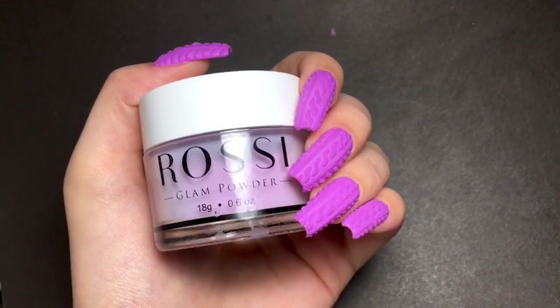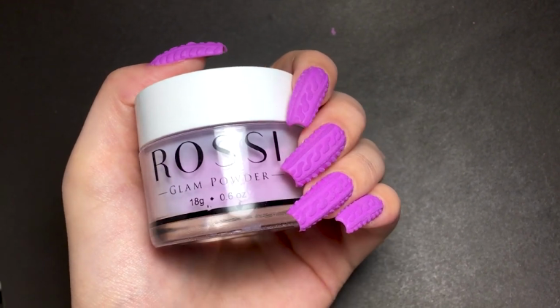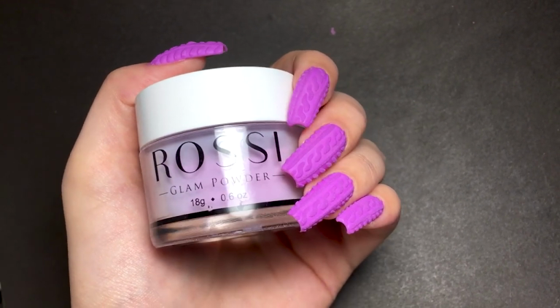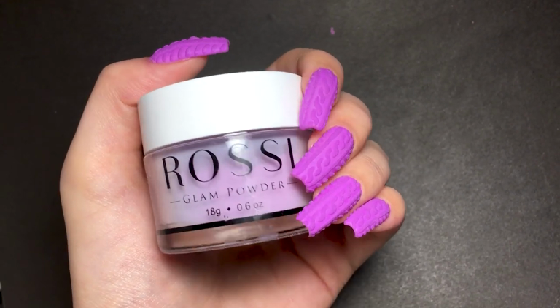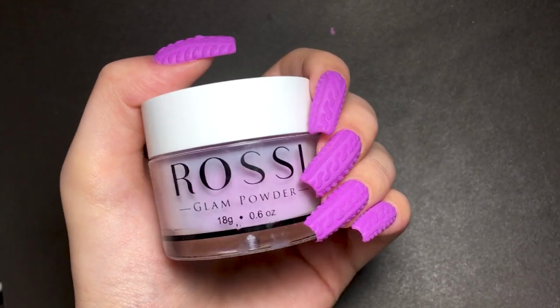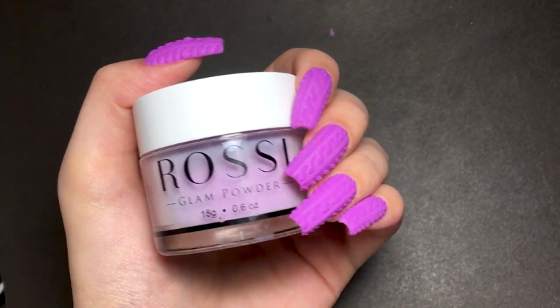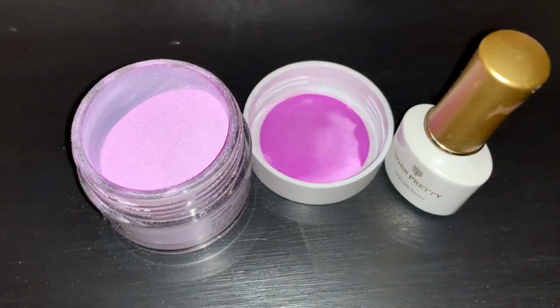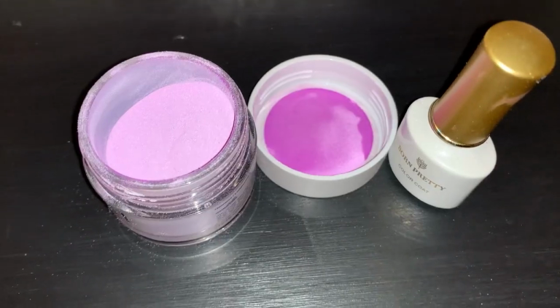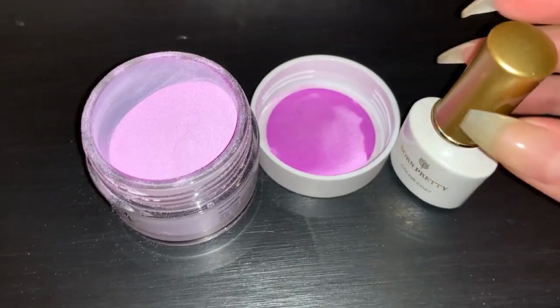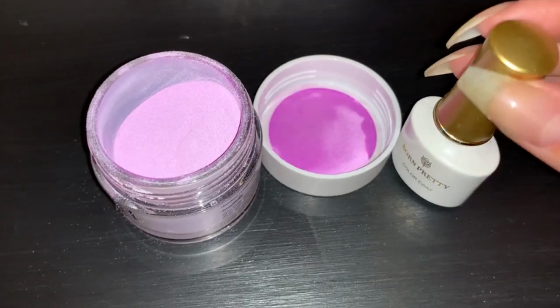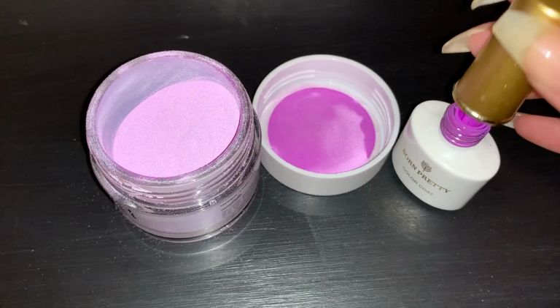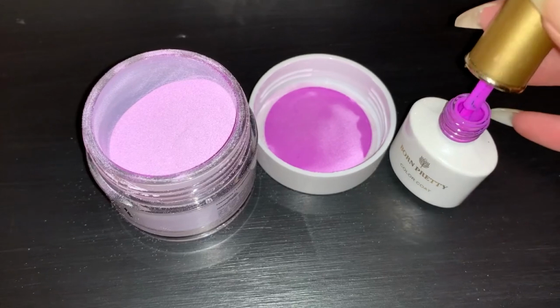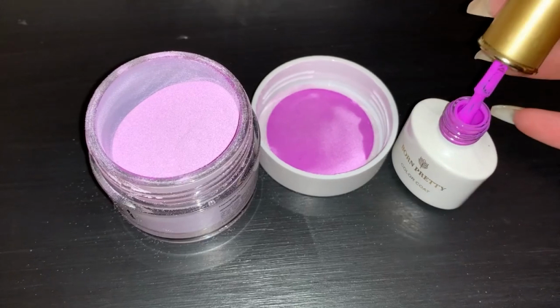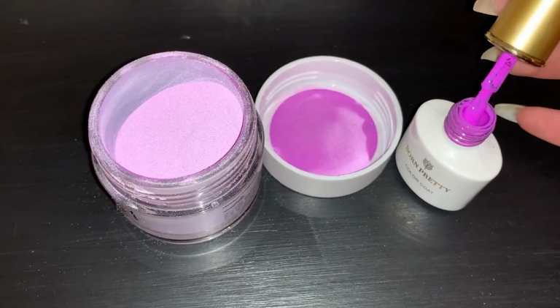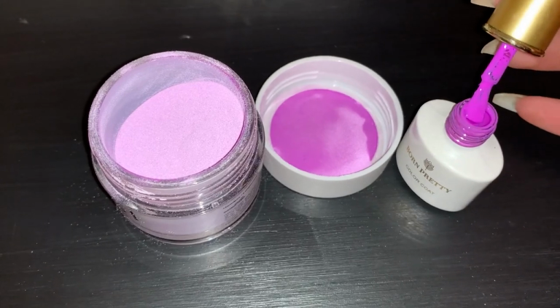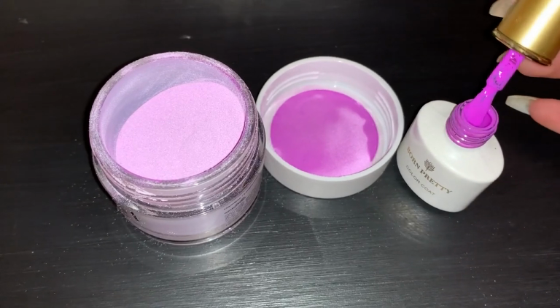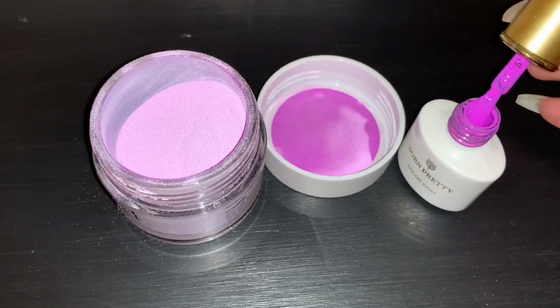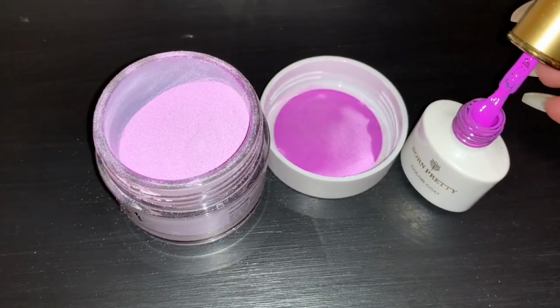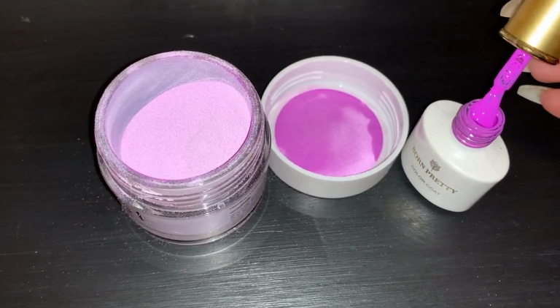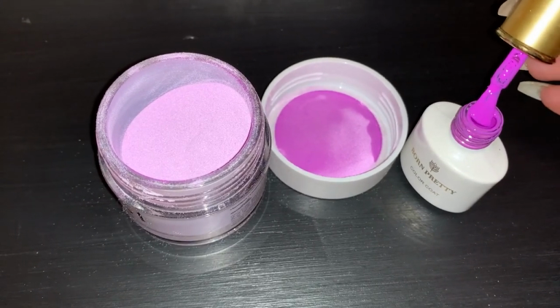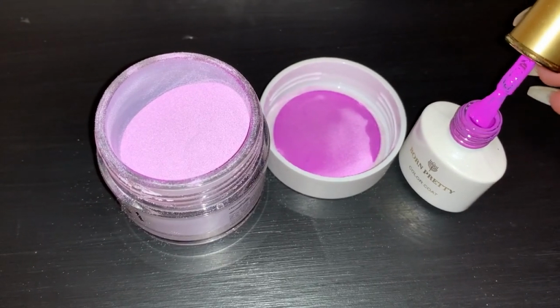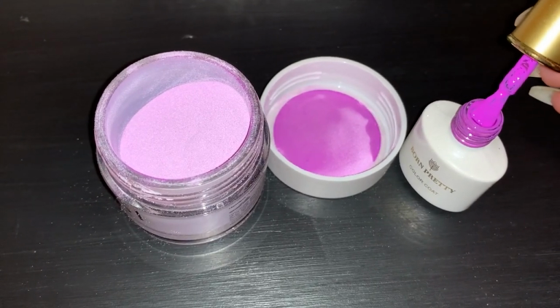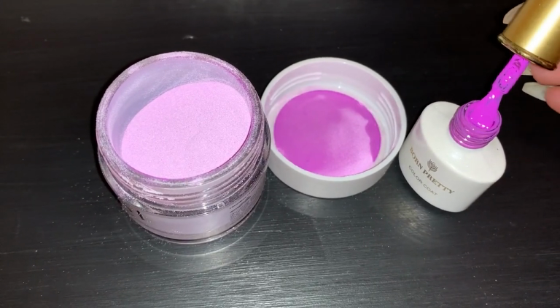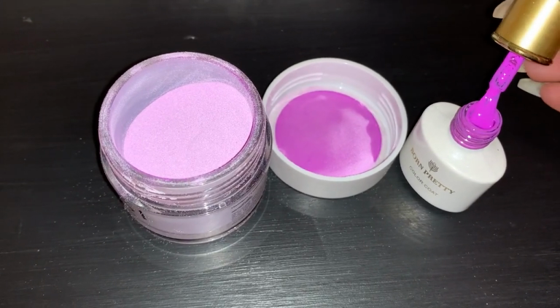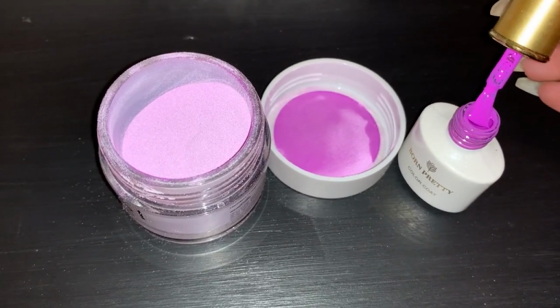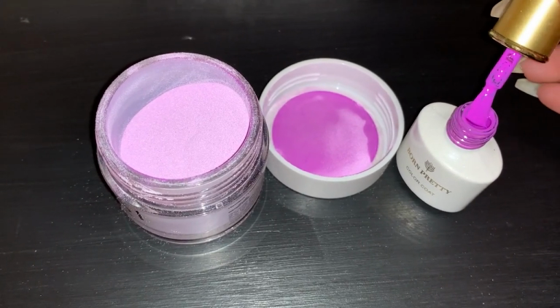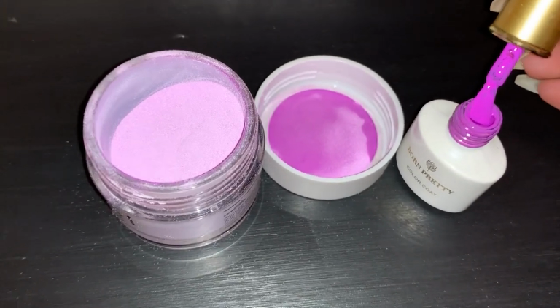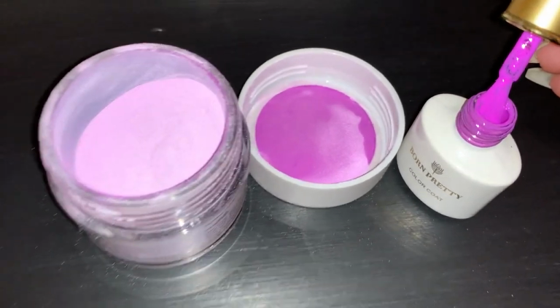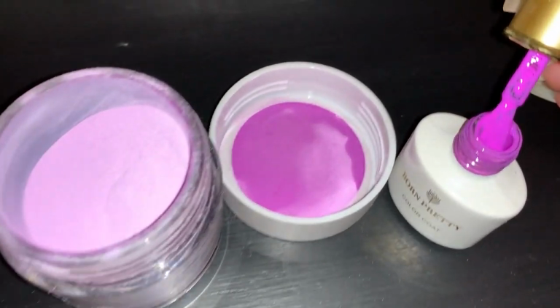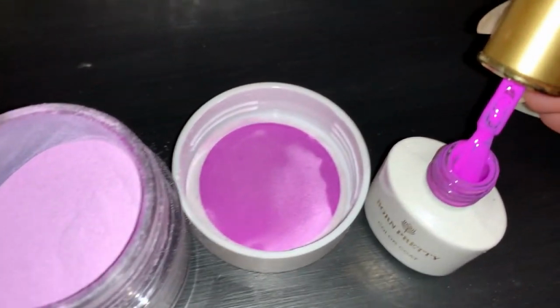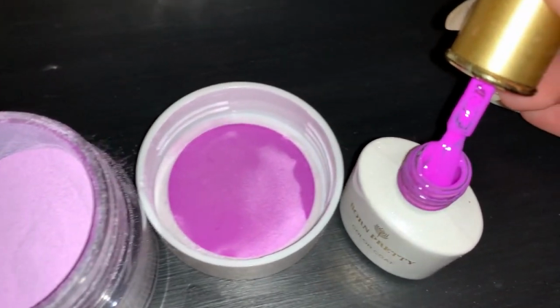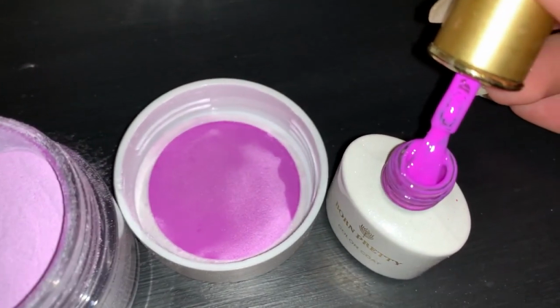So I picked out this purple dip powder I have from Rossi, and a gel polish that was the closest to this purple. I chose one from Born Pretty Store.